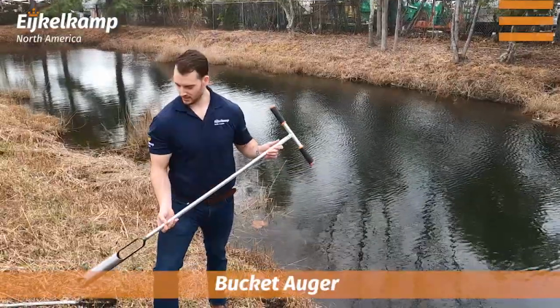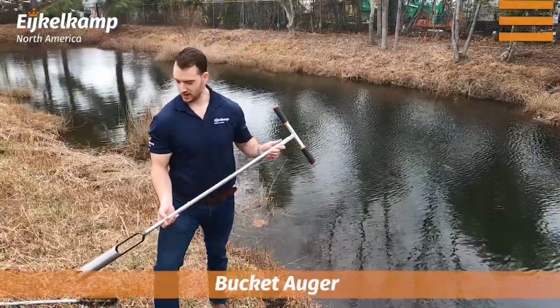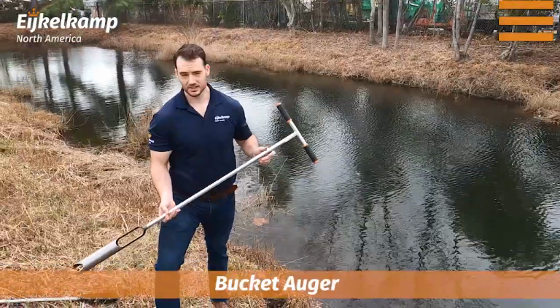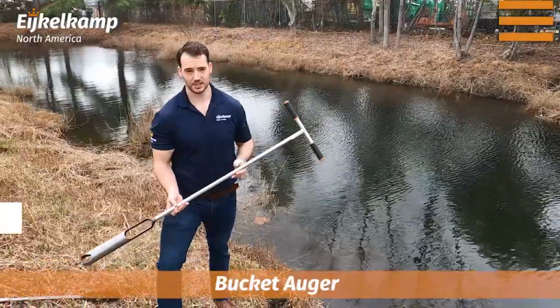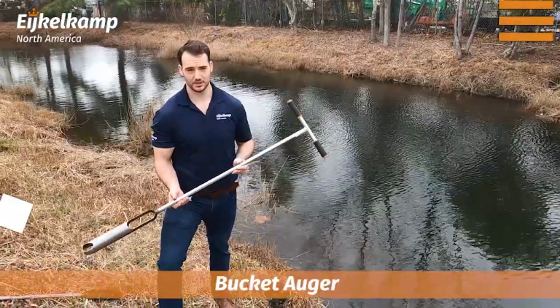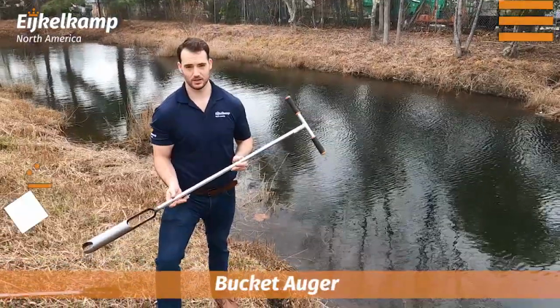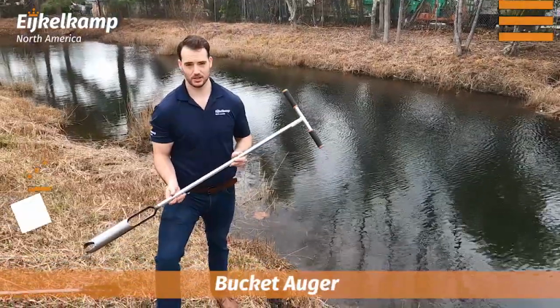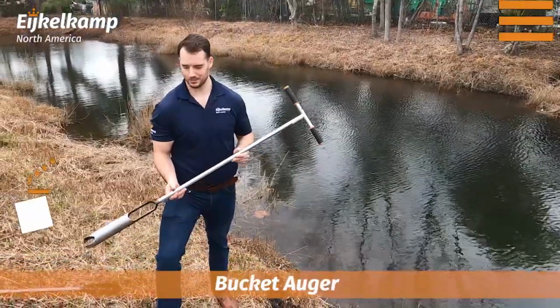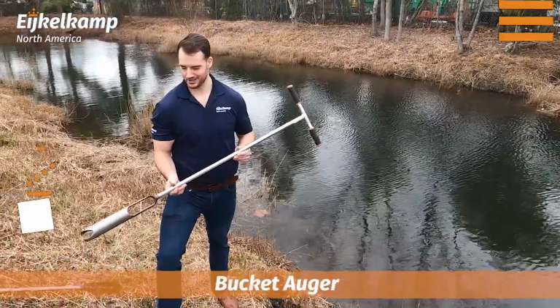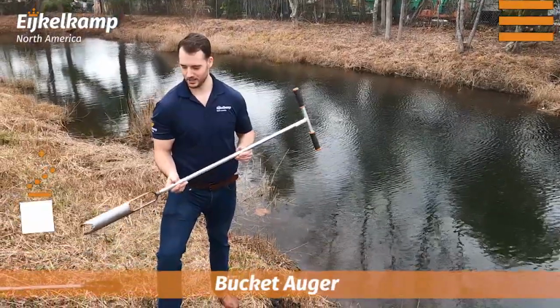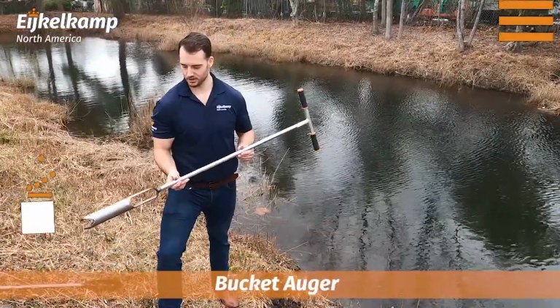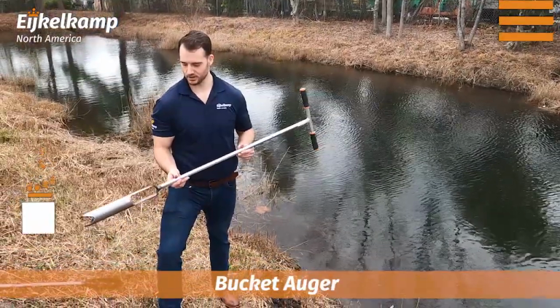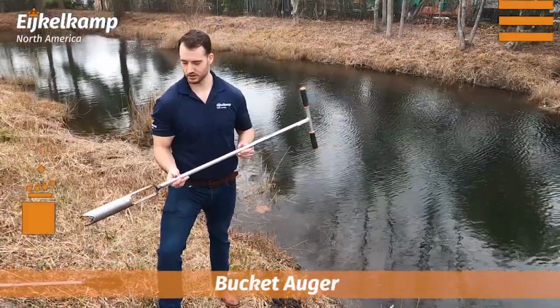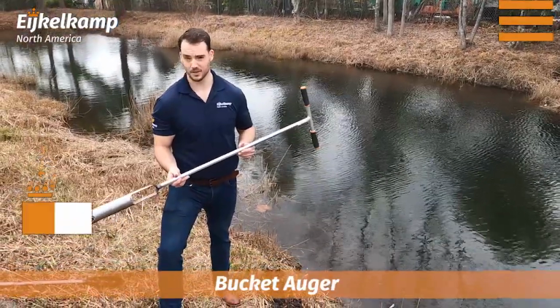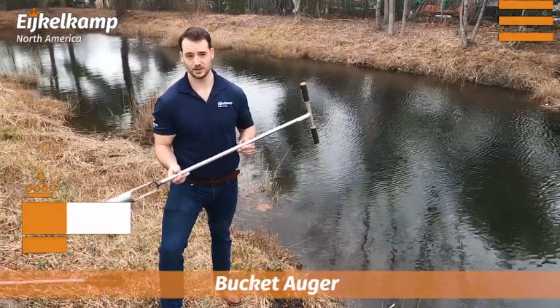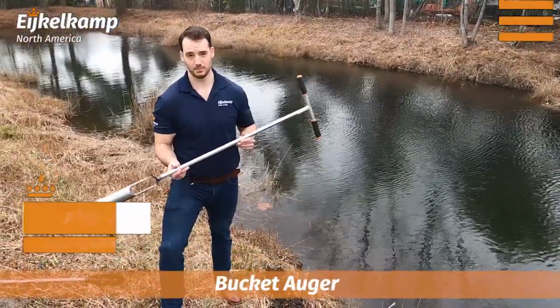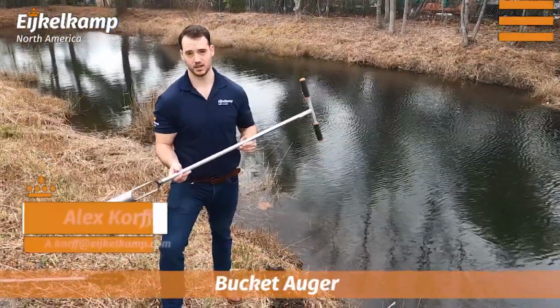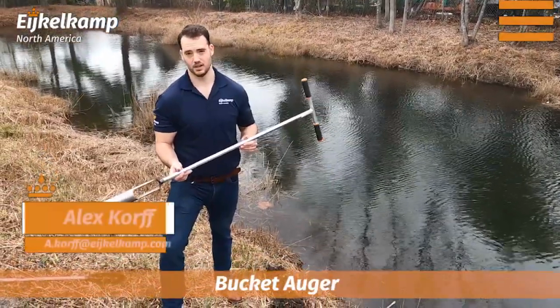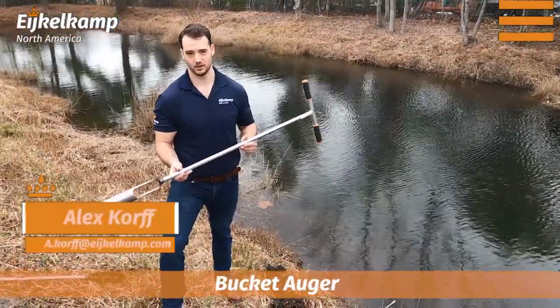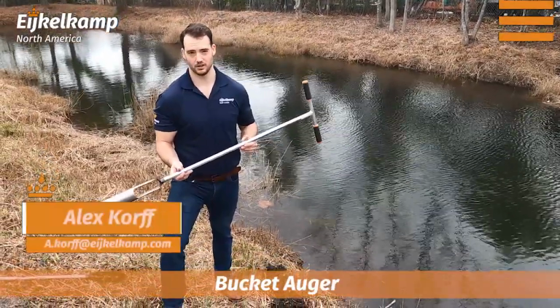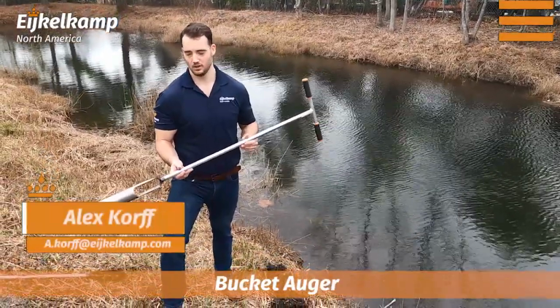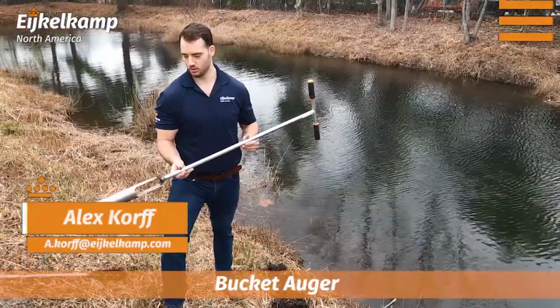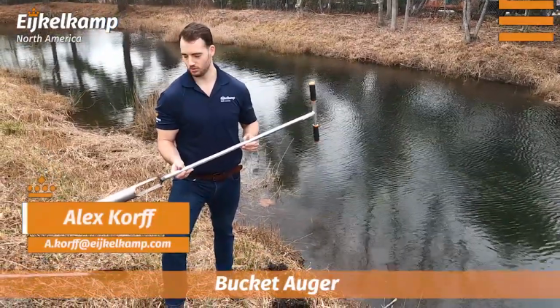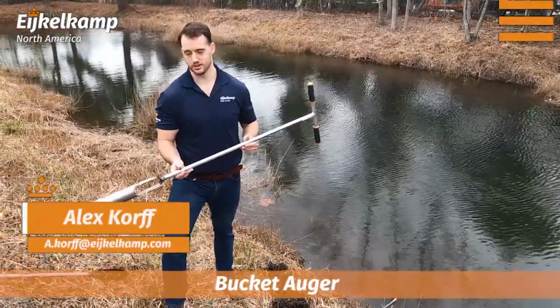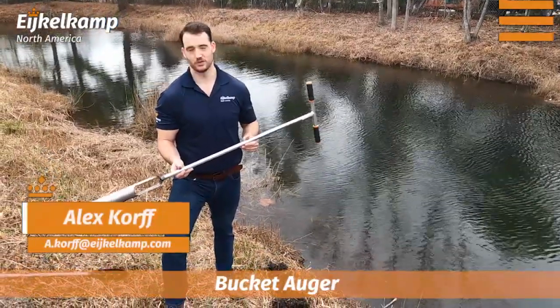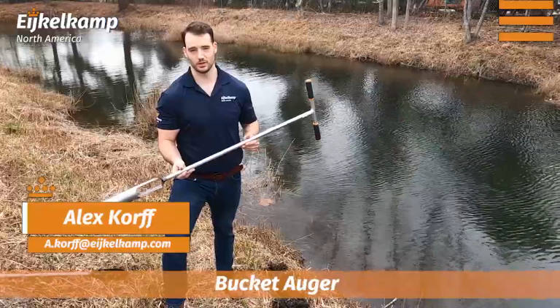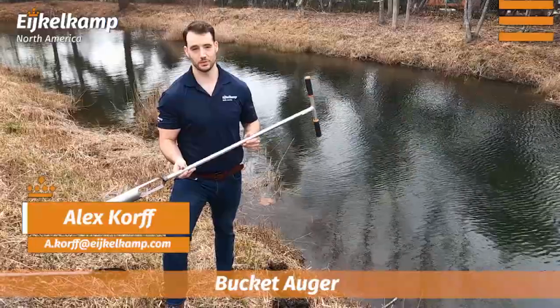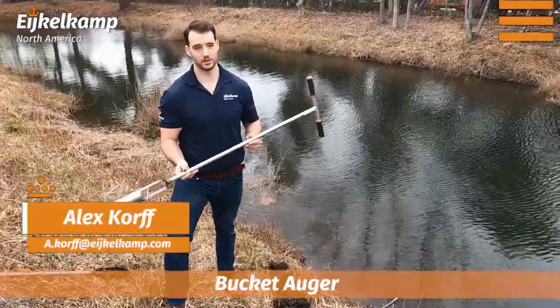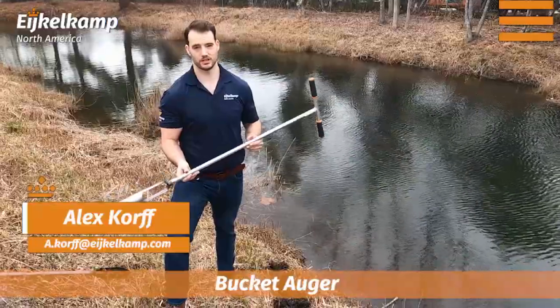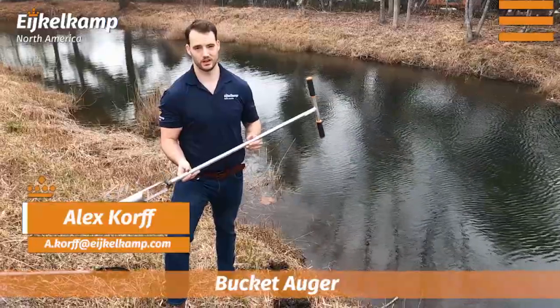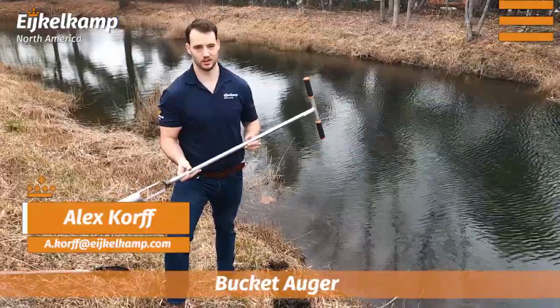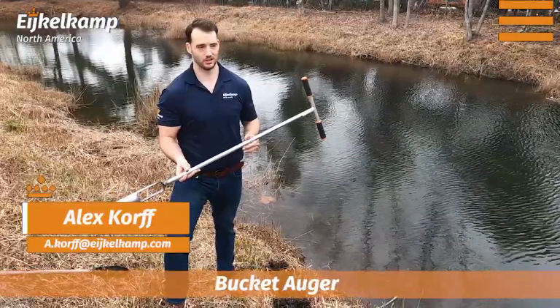Hi, this is Alex with Eichelkamp, and today we're going to talk about the bucket auger, or what's often called the riverside auger.